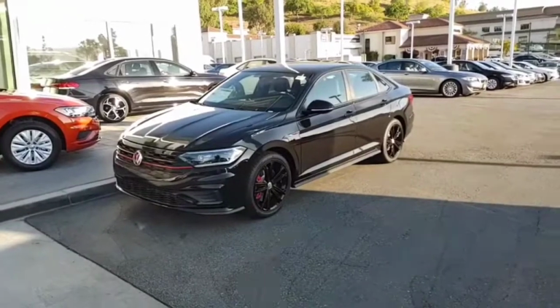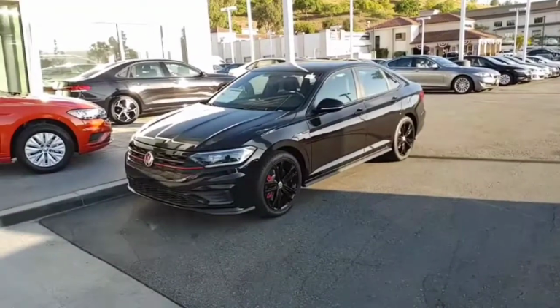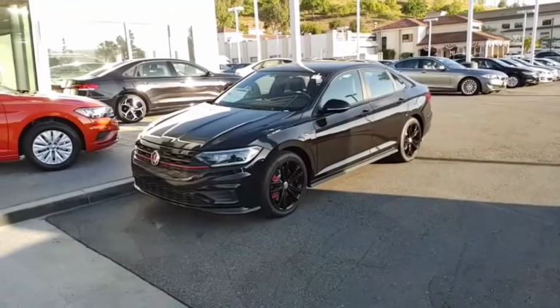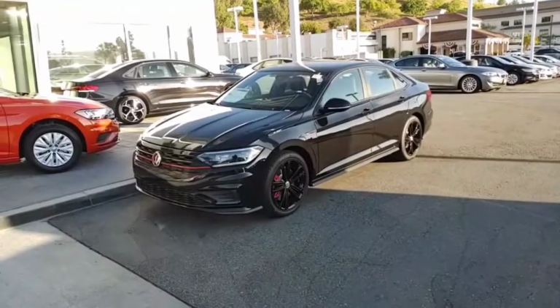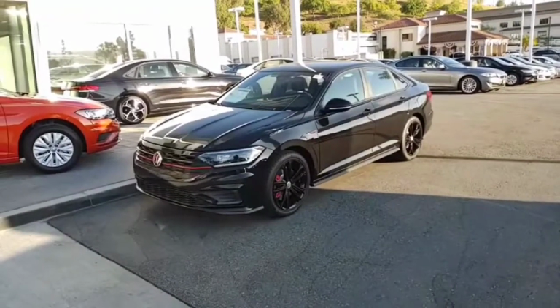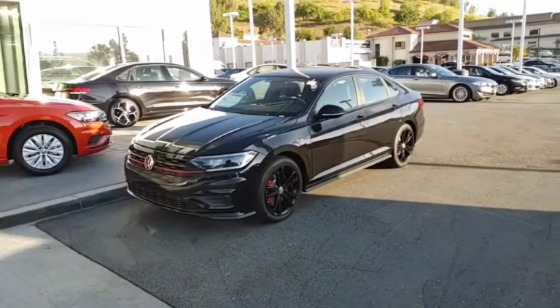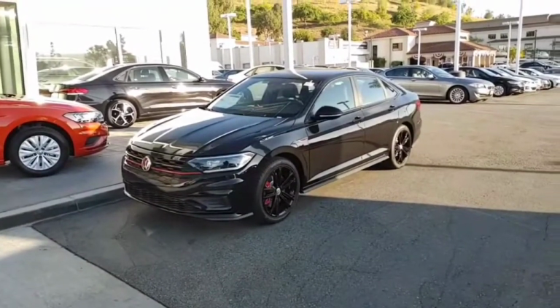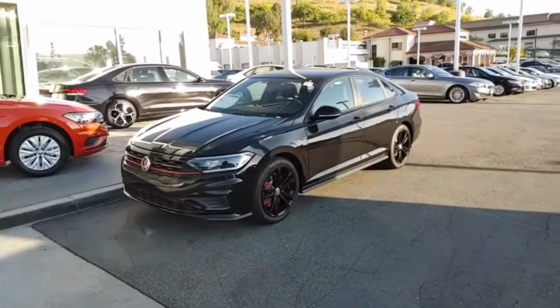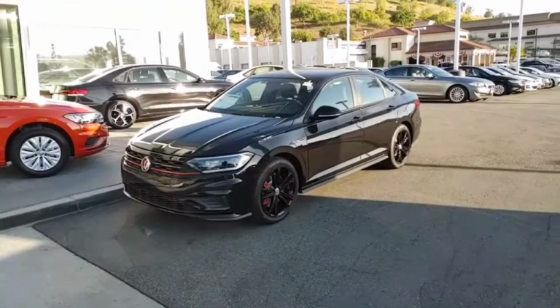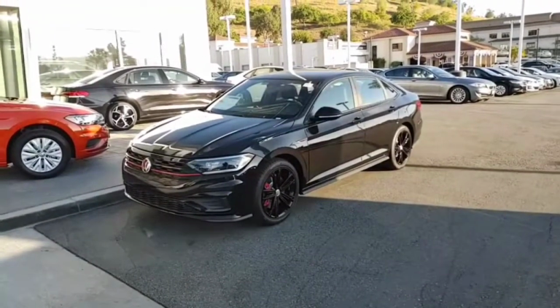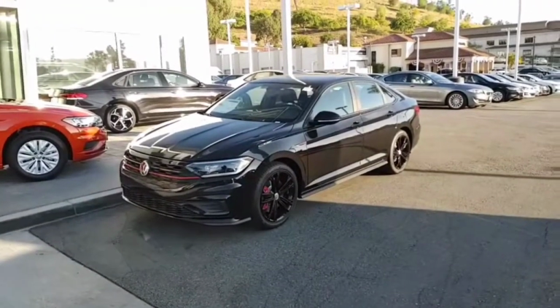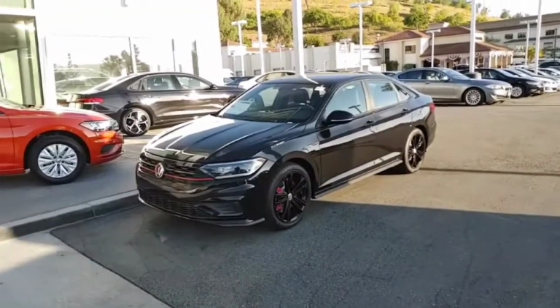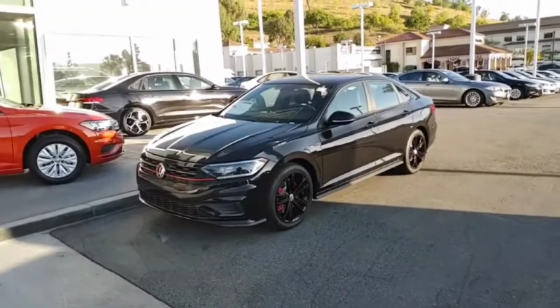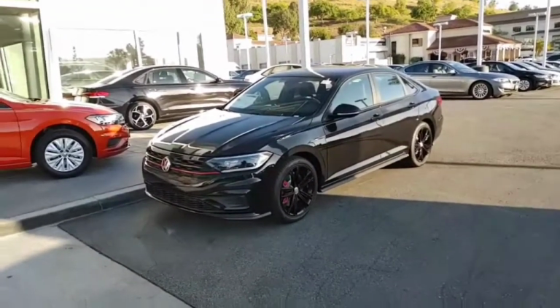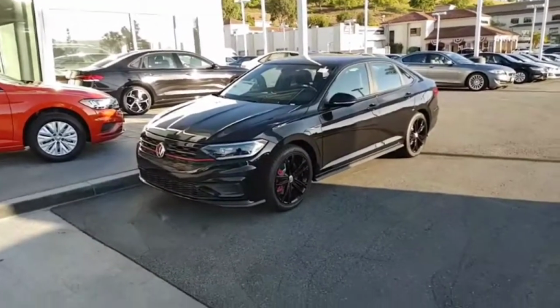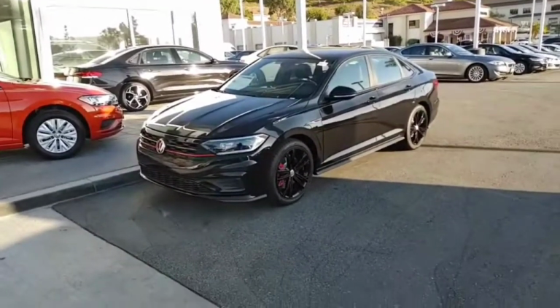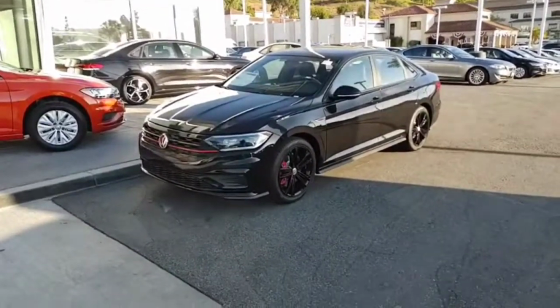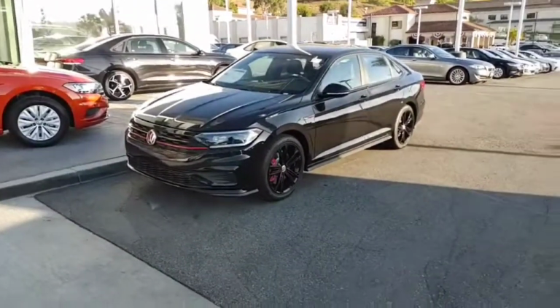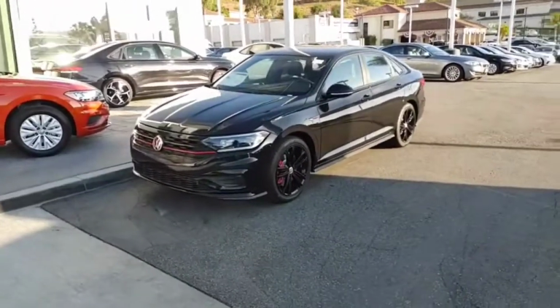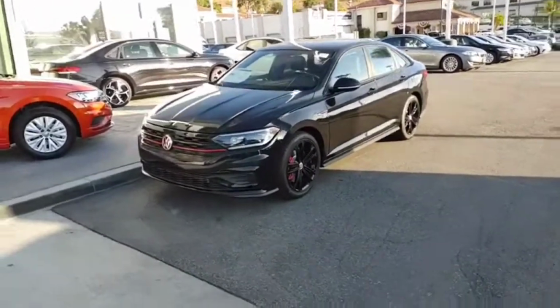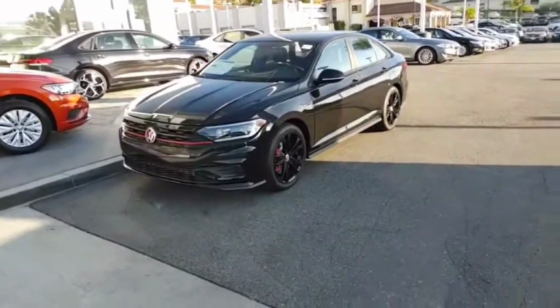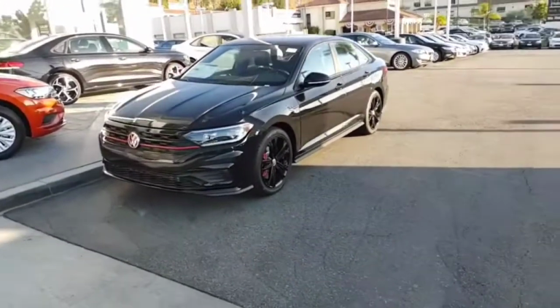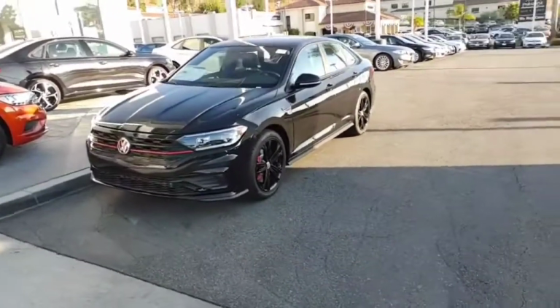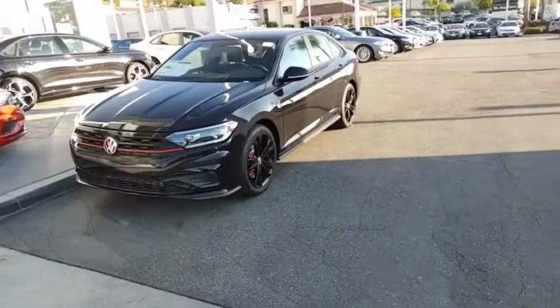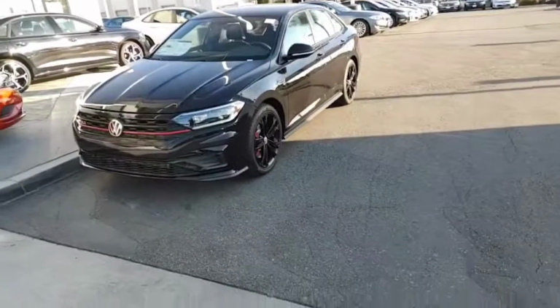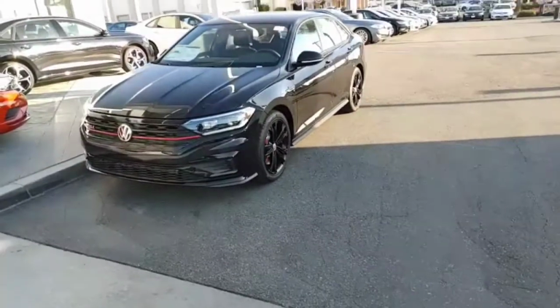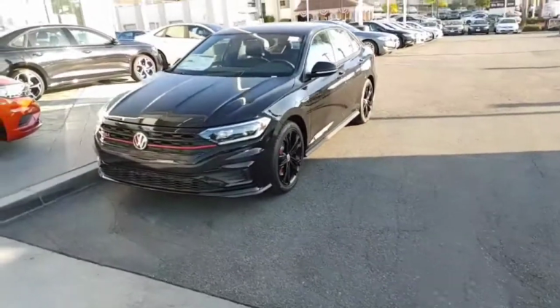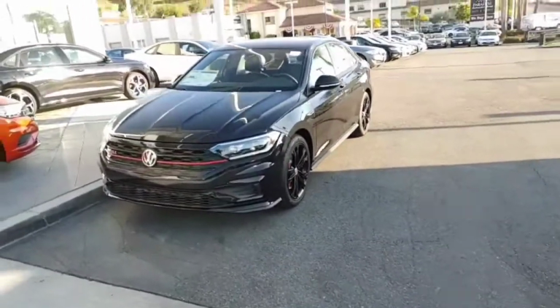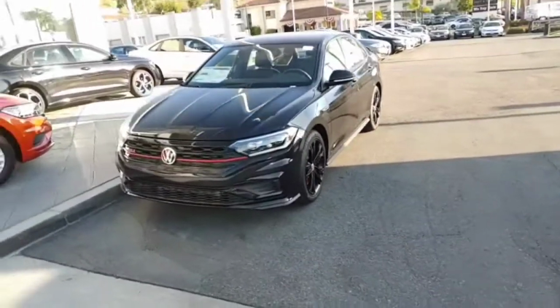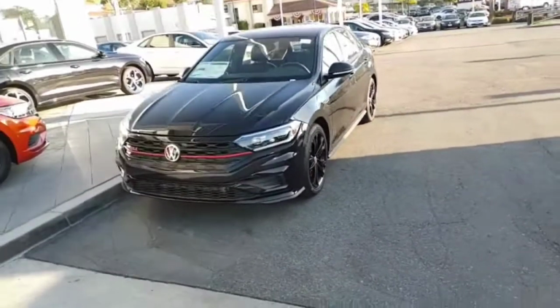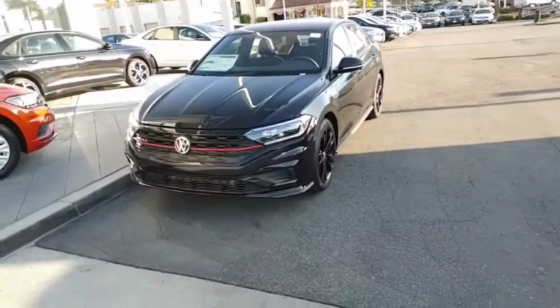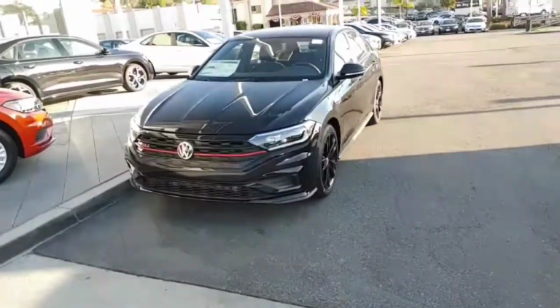Hey, how's it going Alan? It's Buddy from Capistrano Volkswagen, the sales and internet manager. I just talked to you a second ago on the phone.